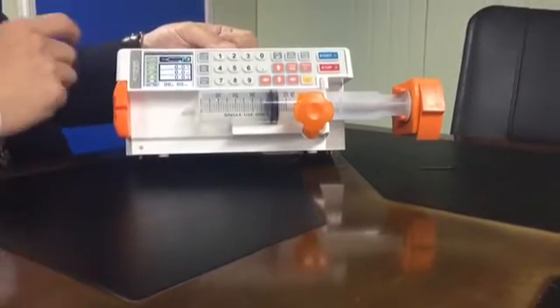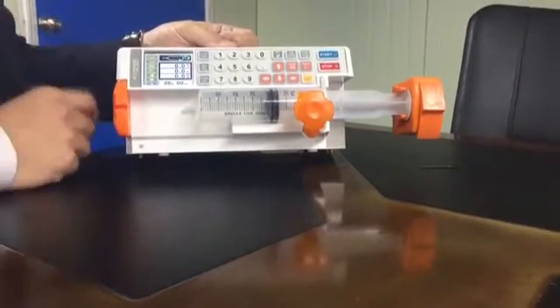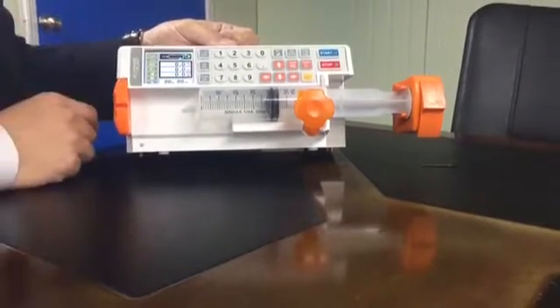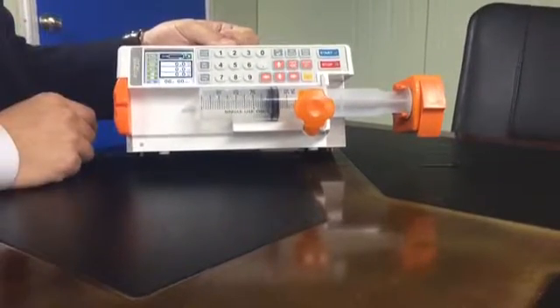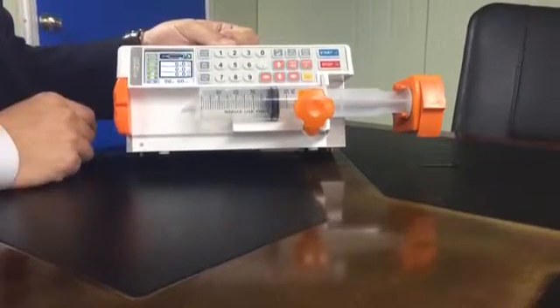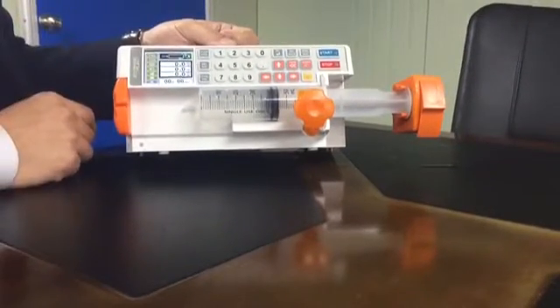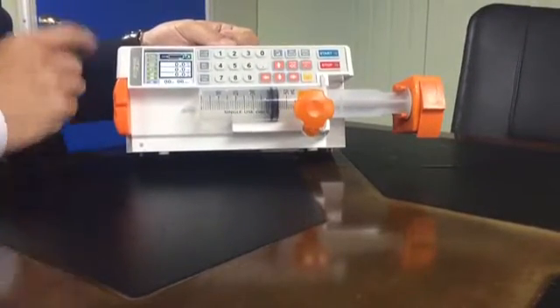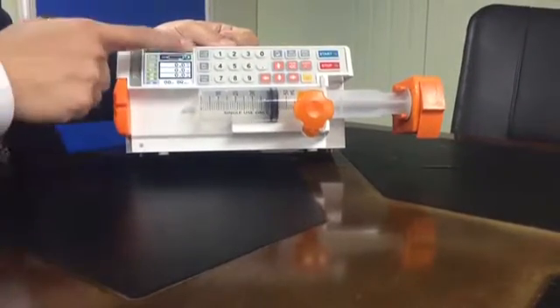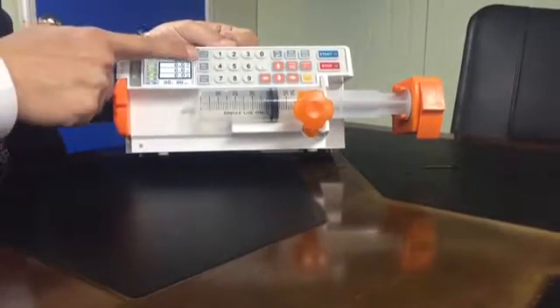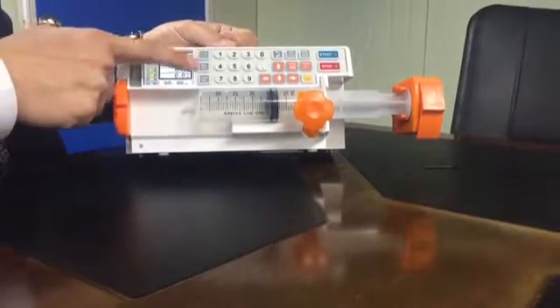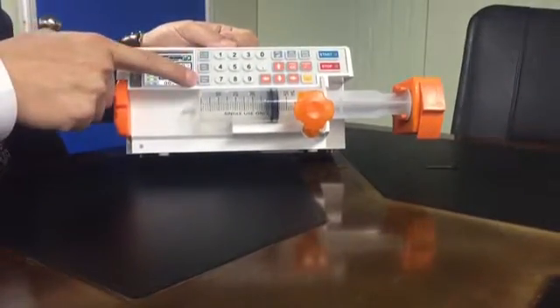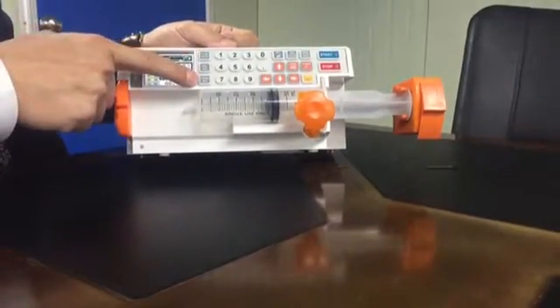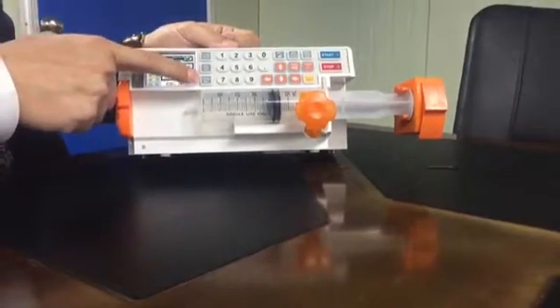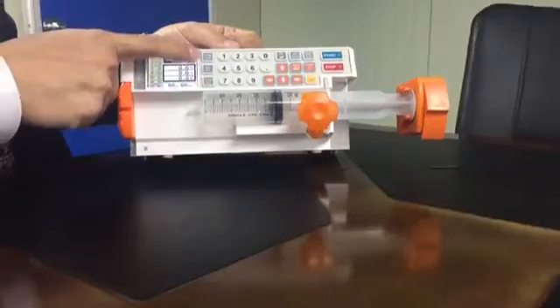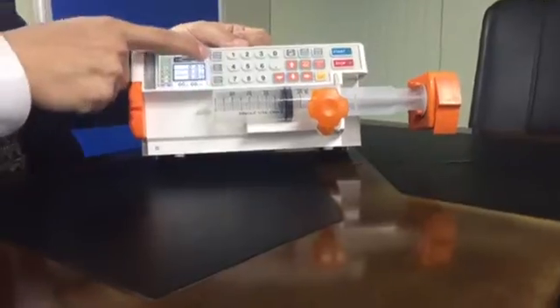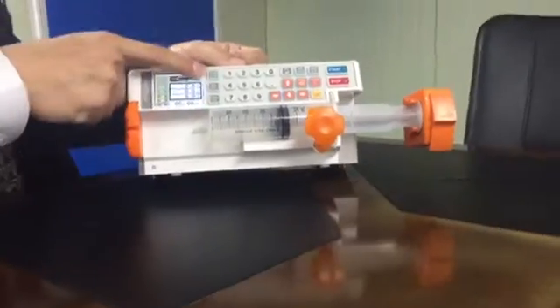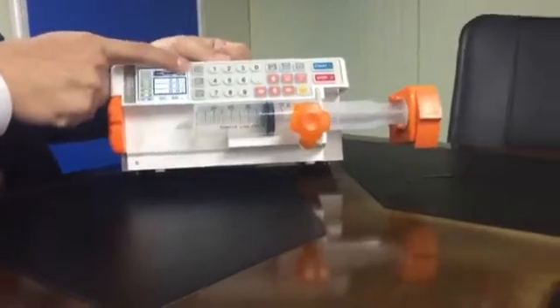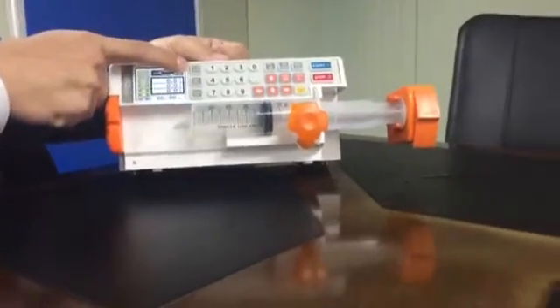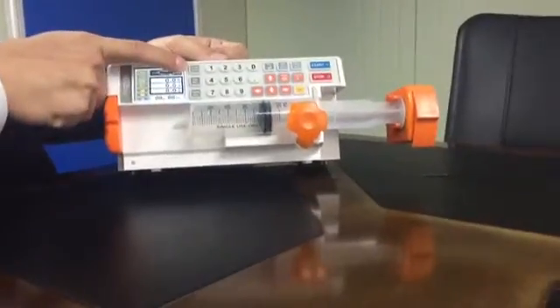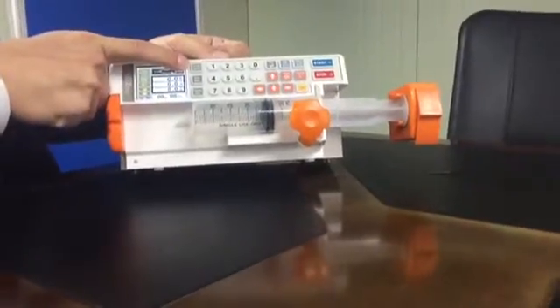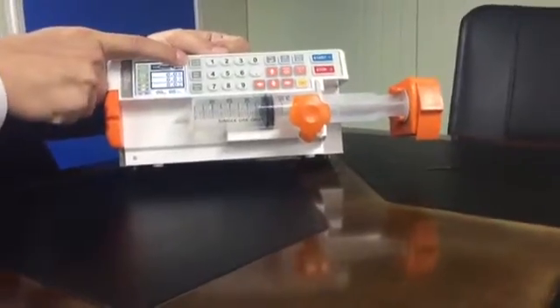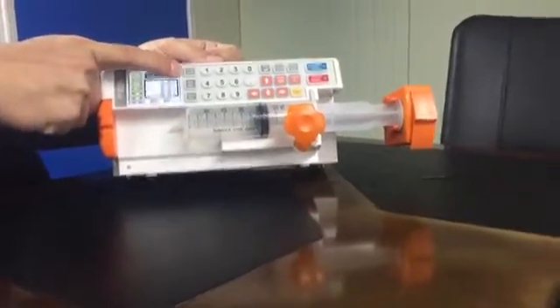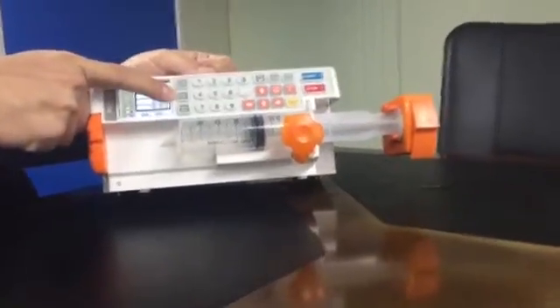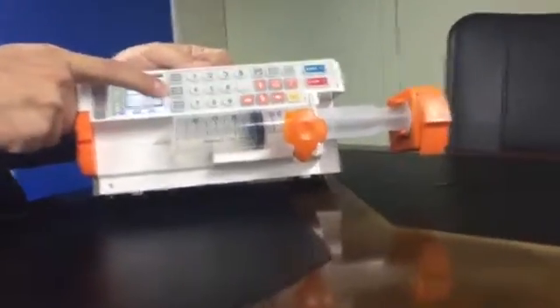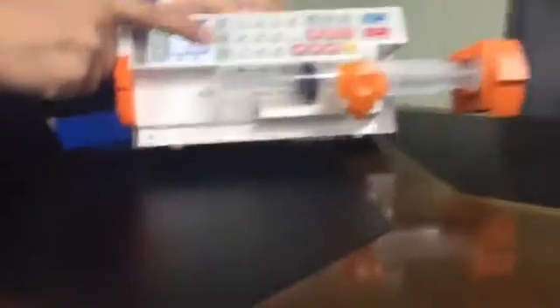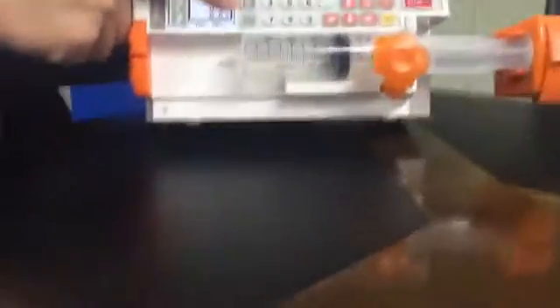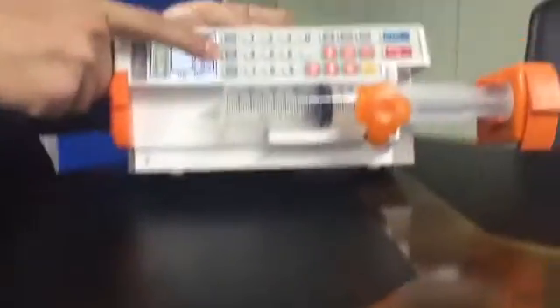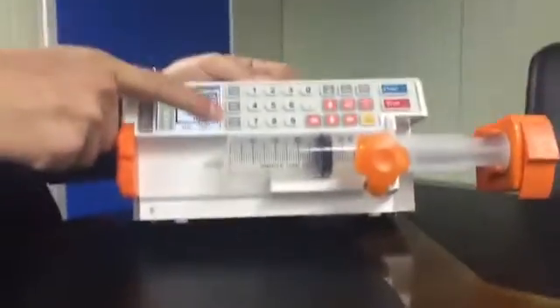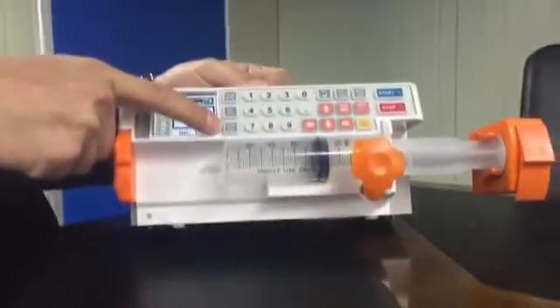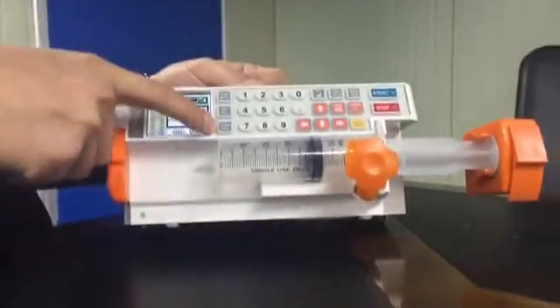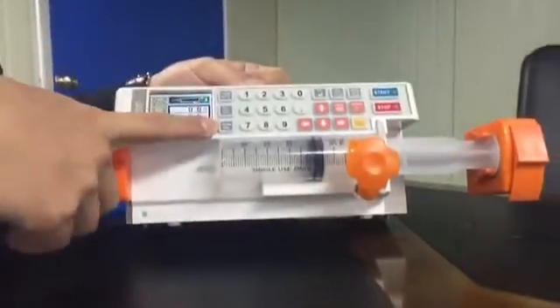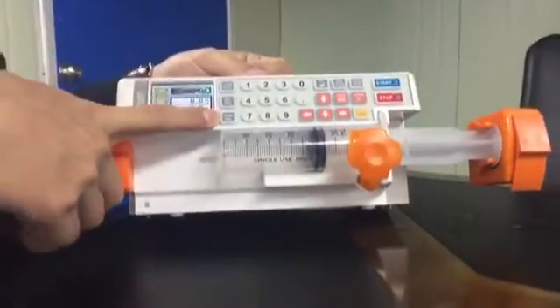There are three buttons here: flow rate, delivery volume, and total volume.